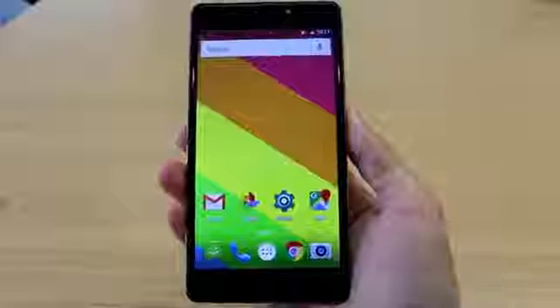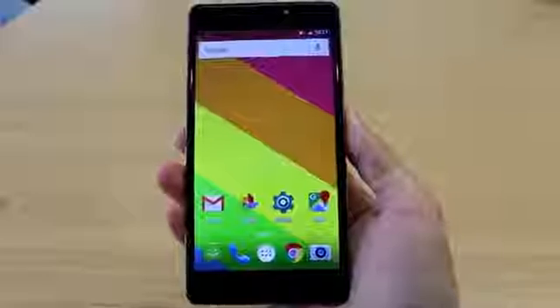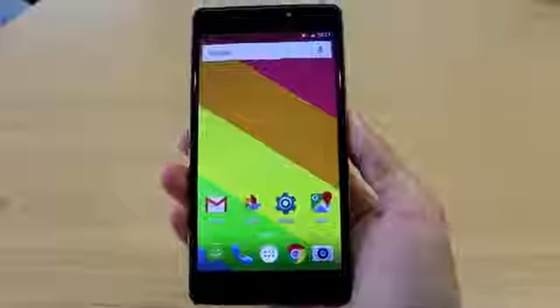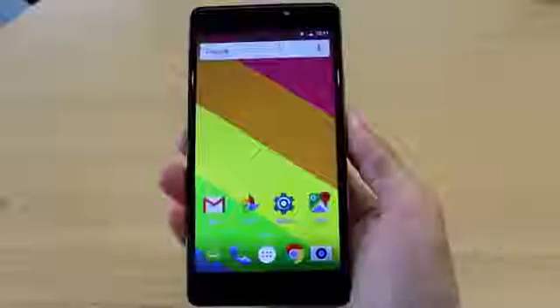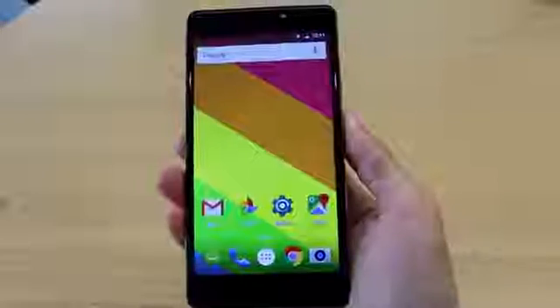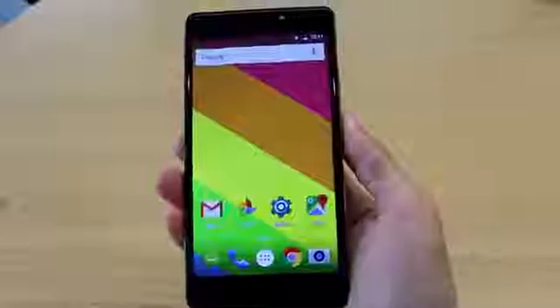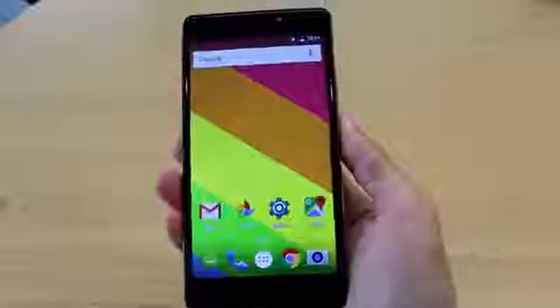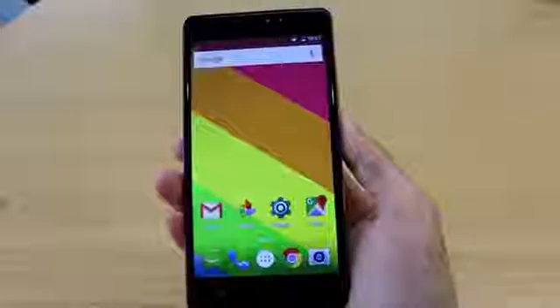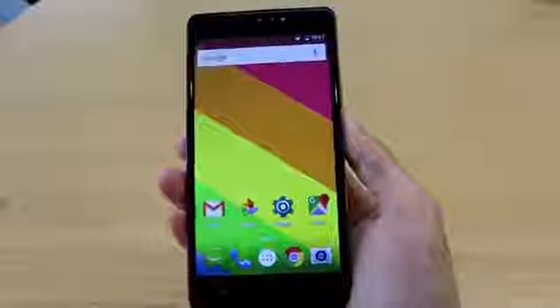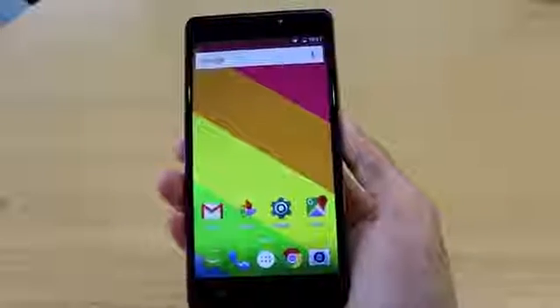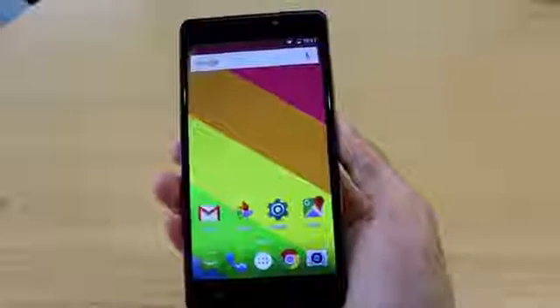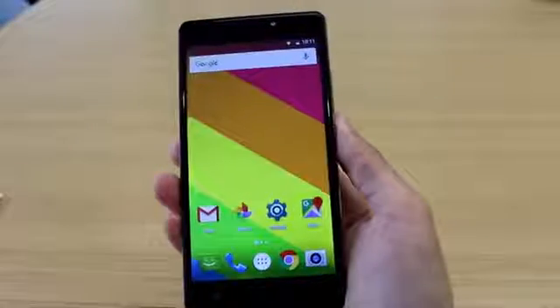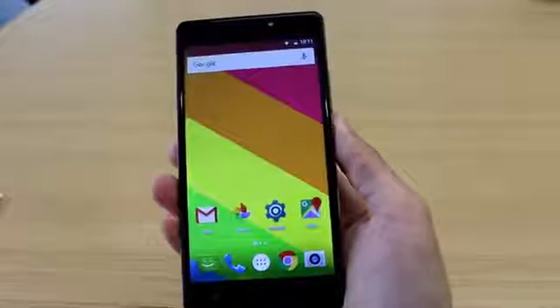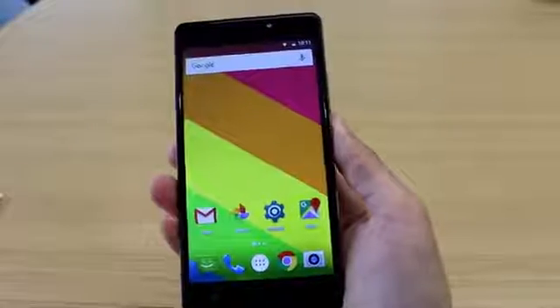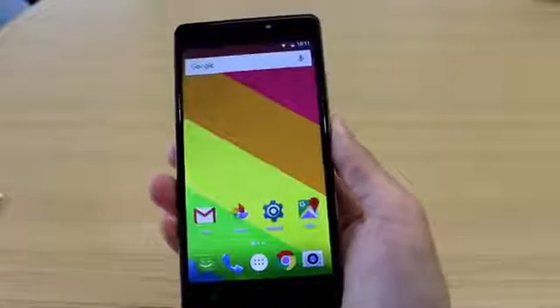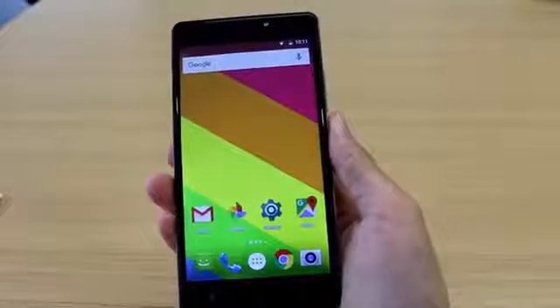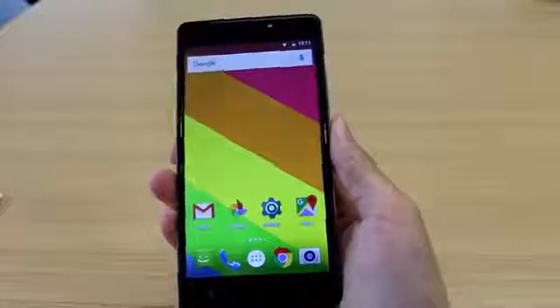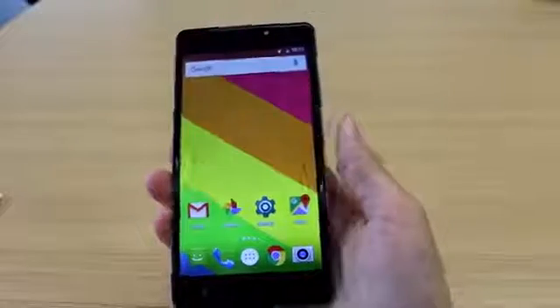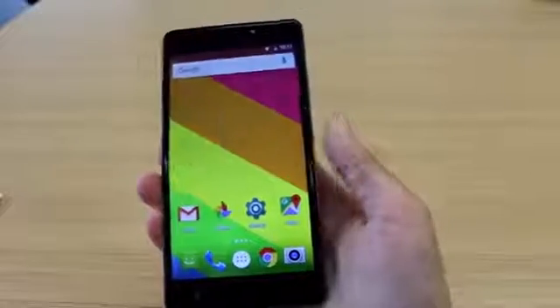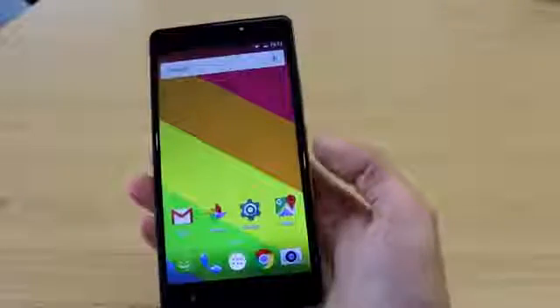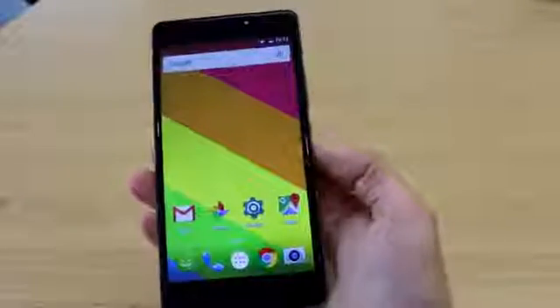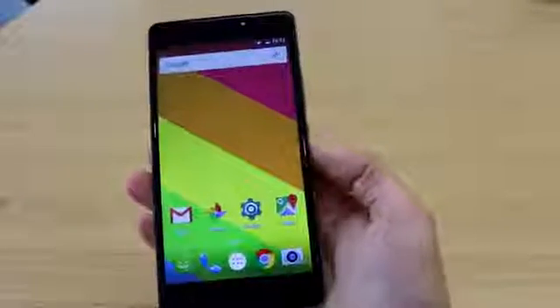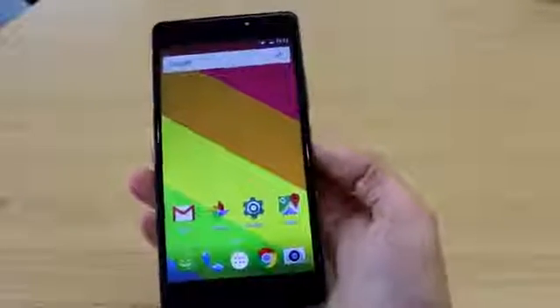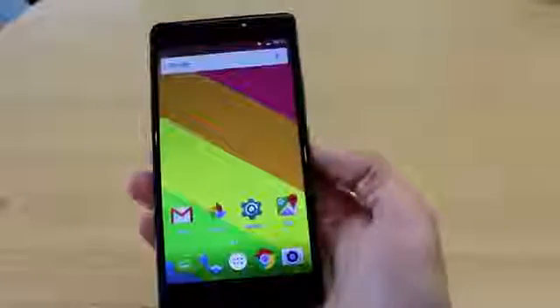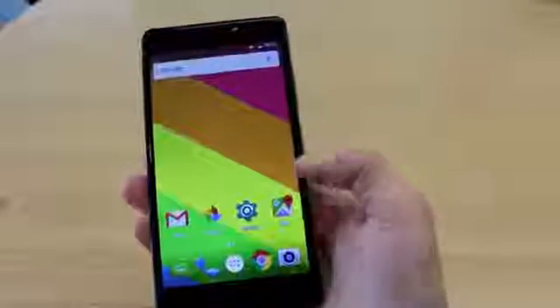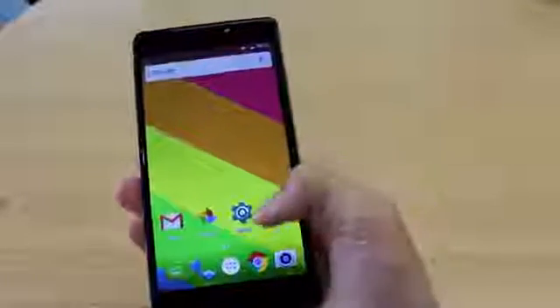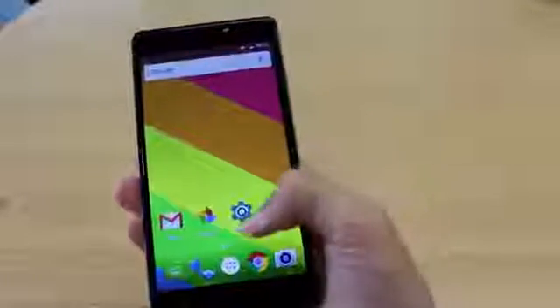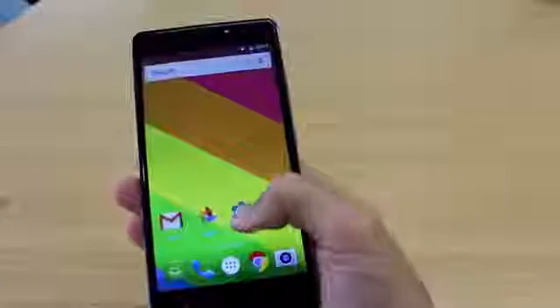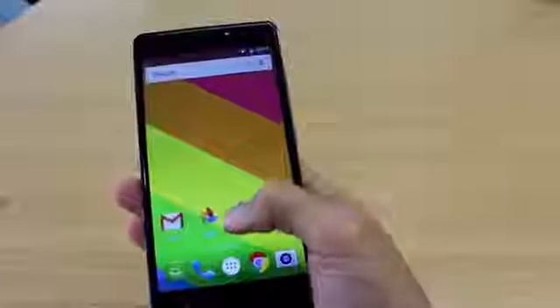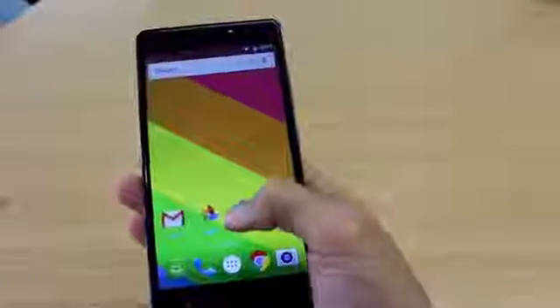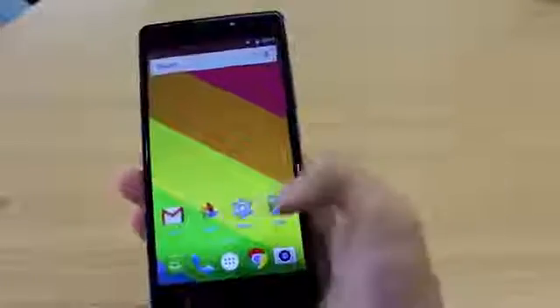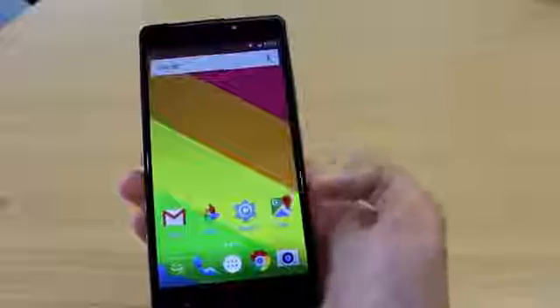Hi guys, welcome to another instructional video by Zopo. Today we're going to show you how to use the camera and fingerprint together.